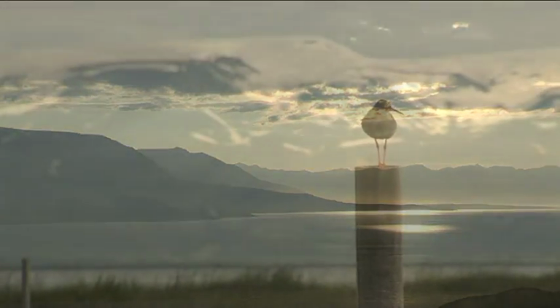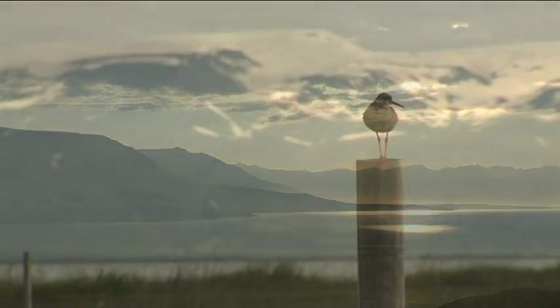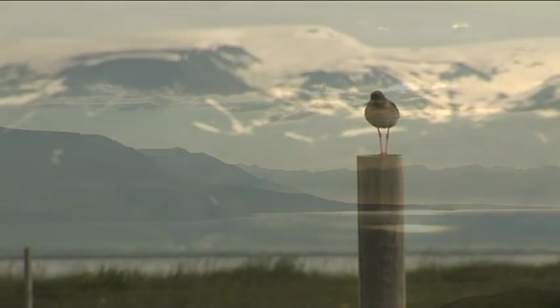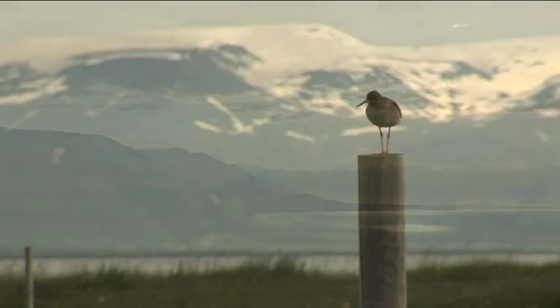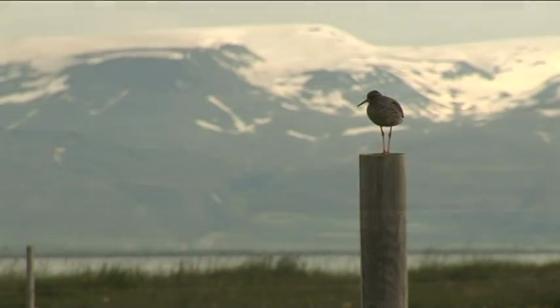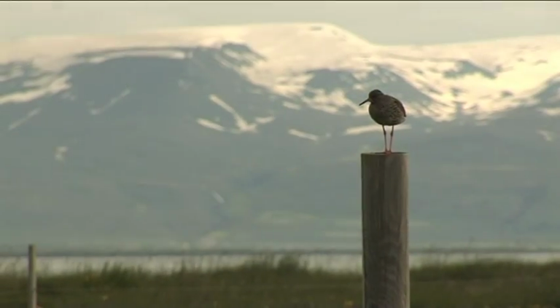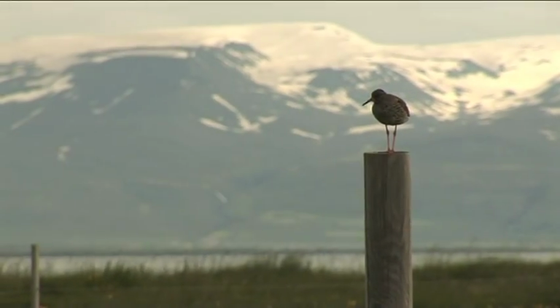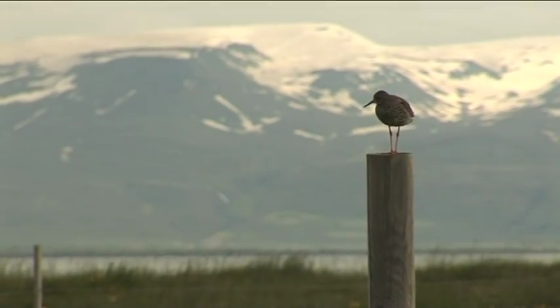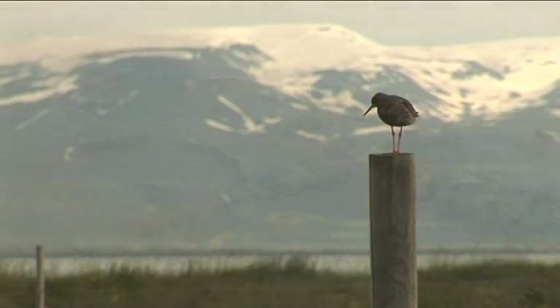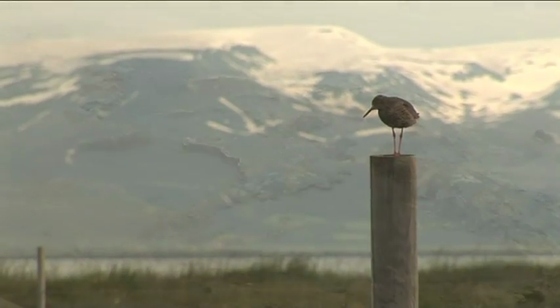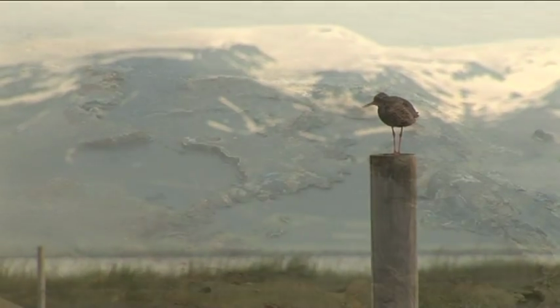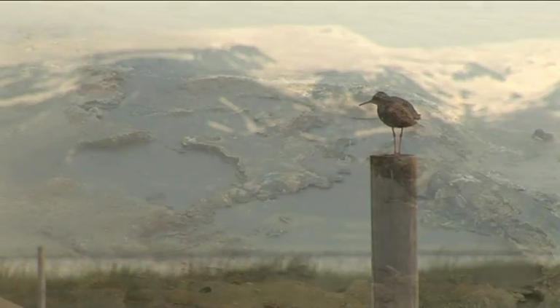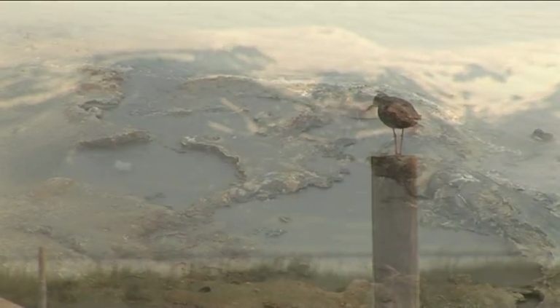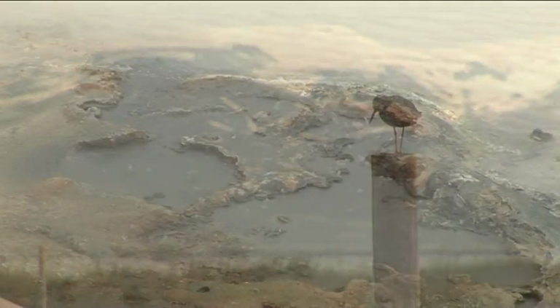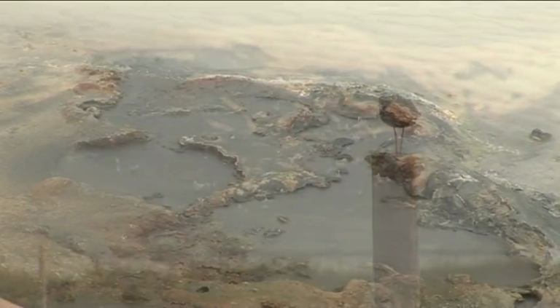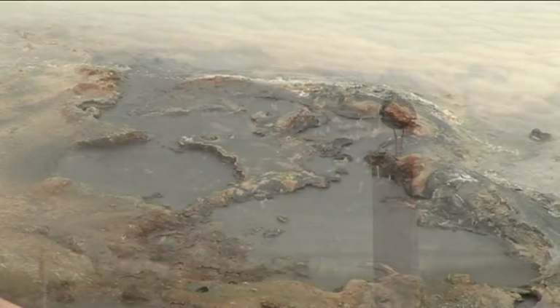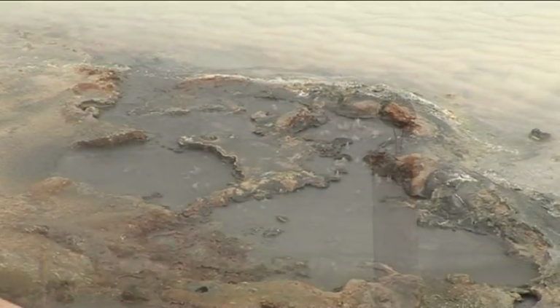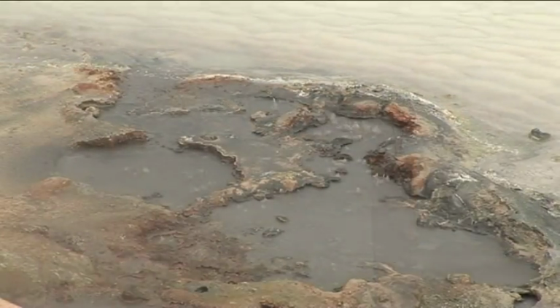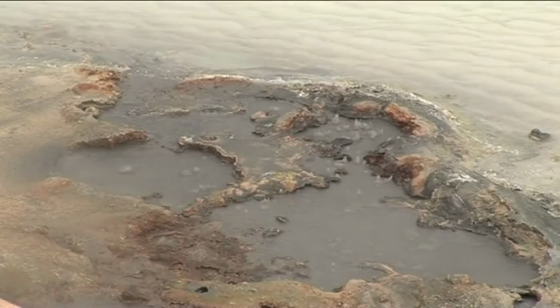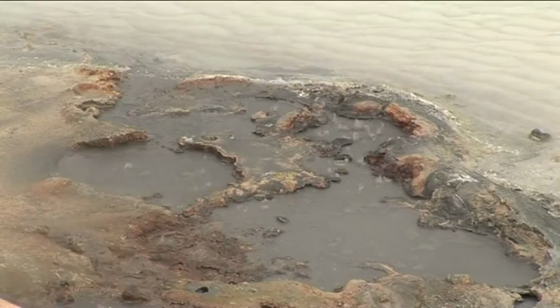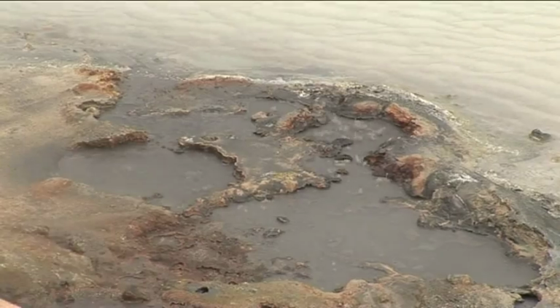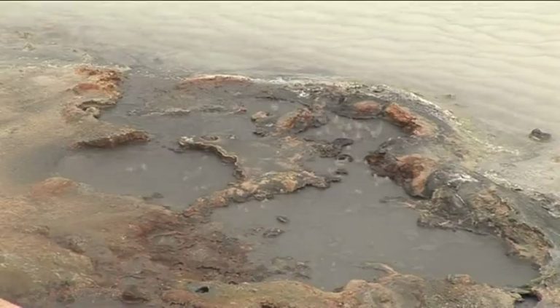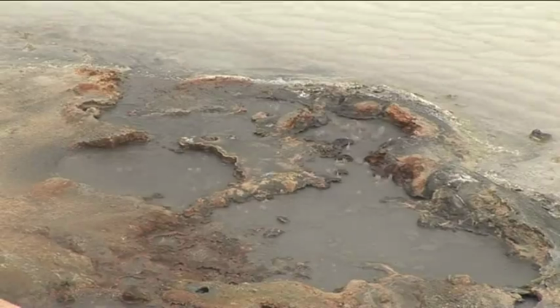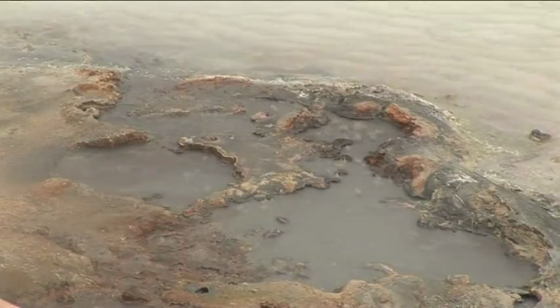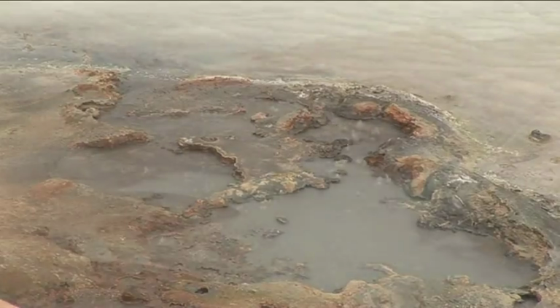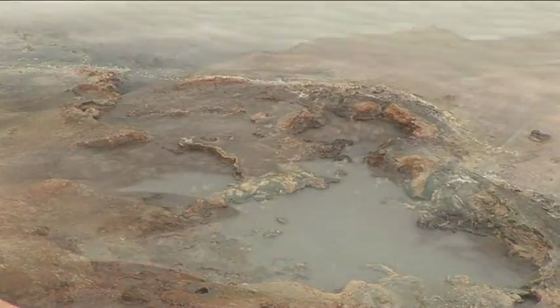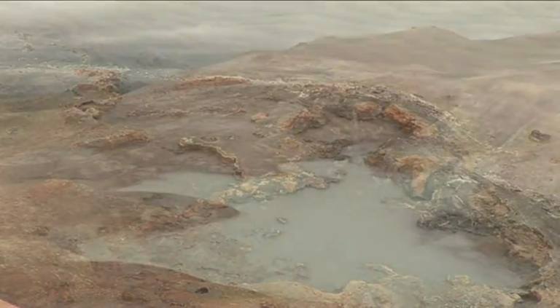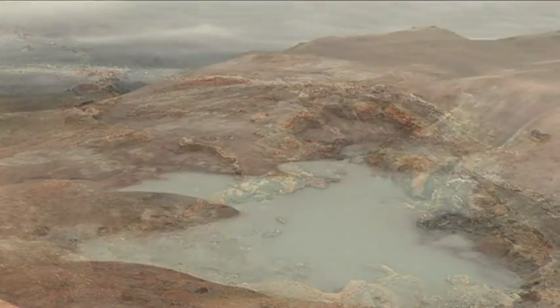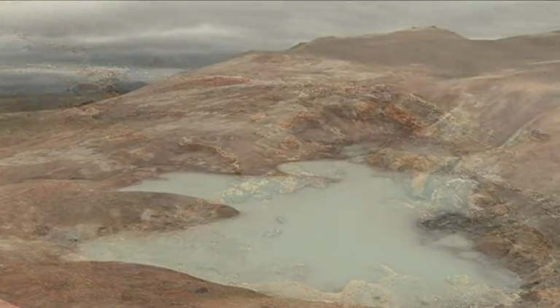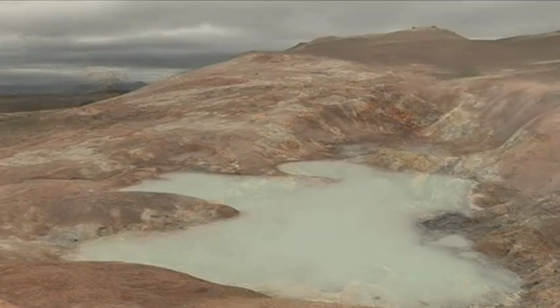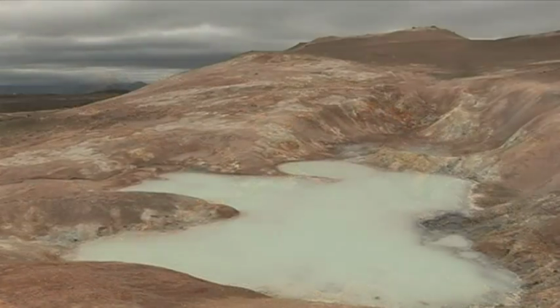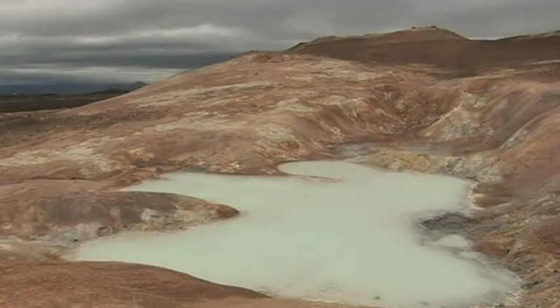Iceland is sitting on the Mid-Atlantic Ridge, which is a tectonic boundary between two plates and it's very prone to earthquakes.